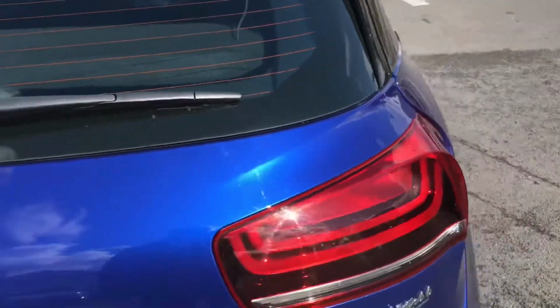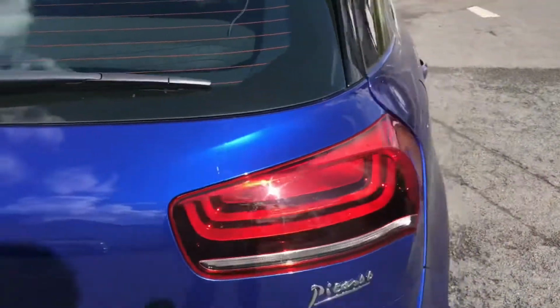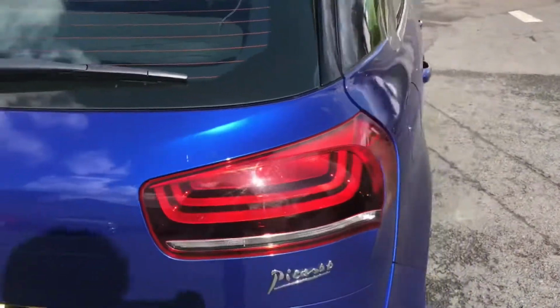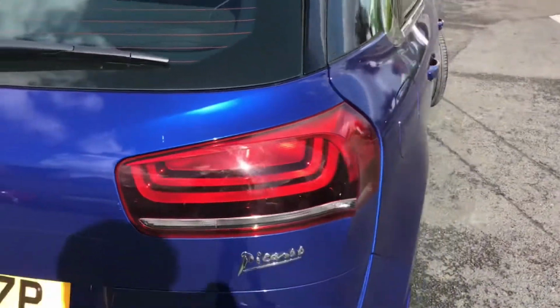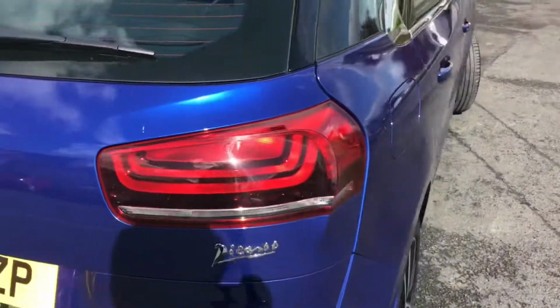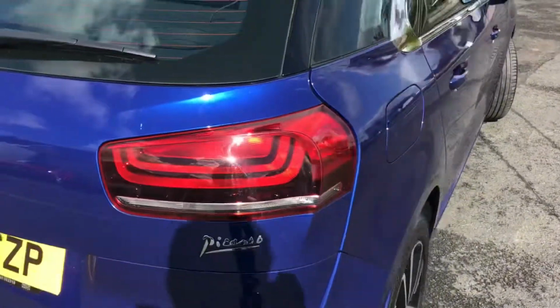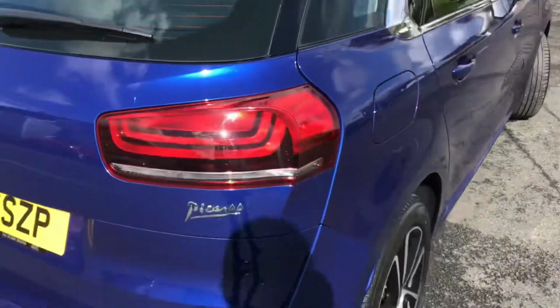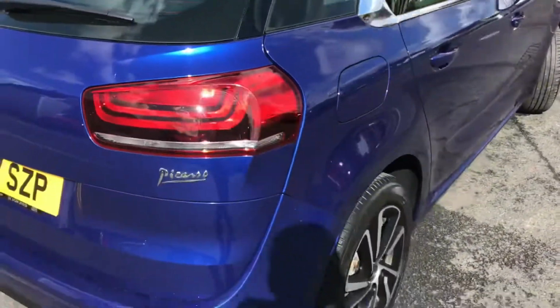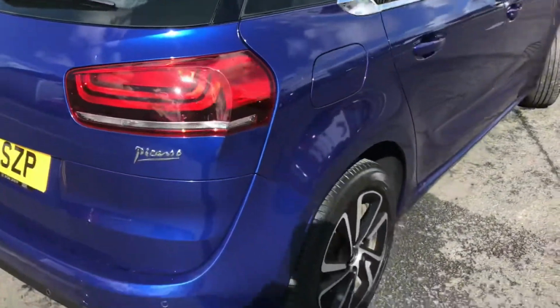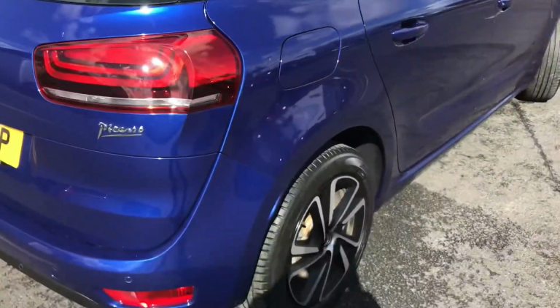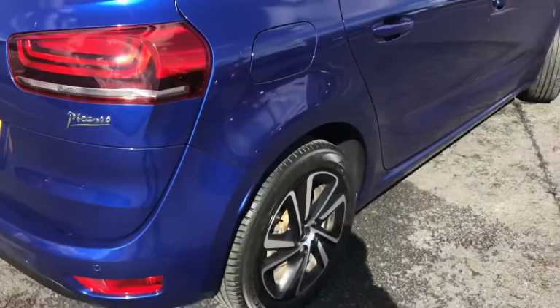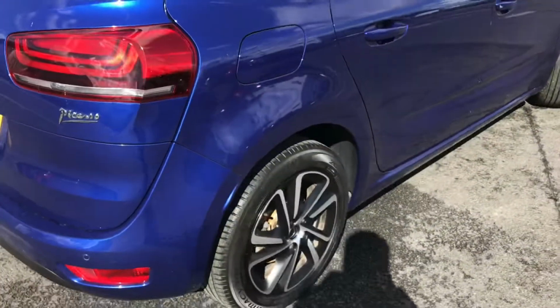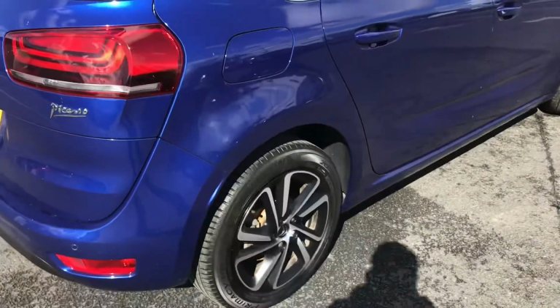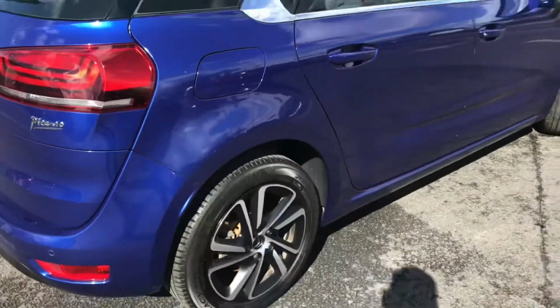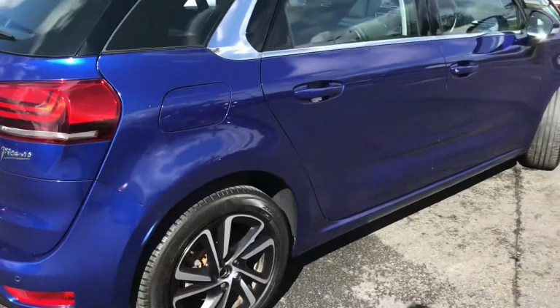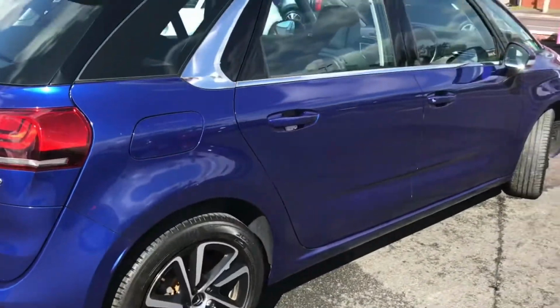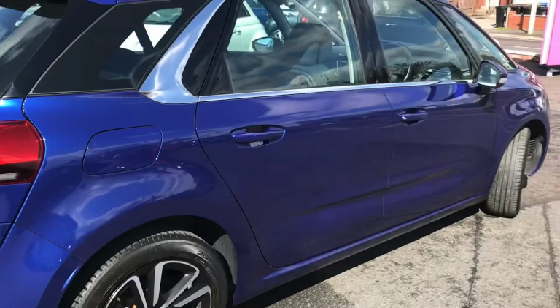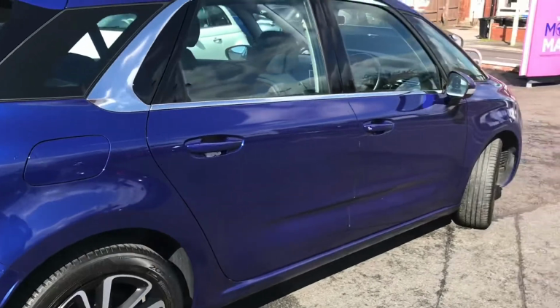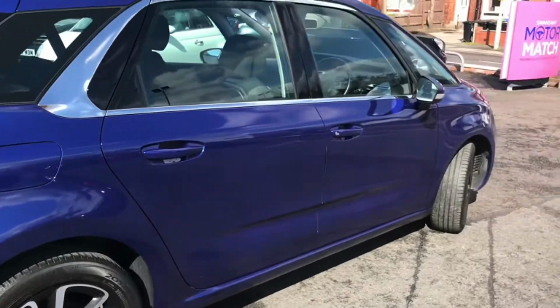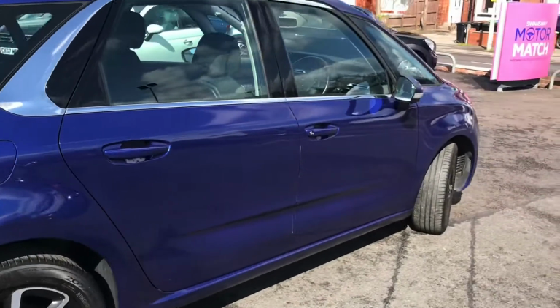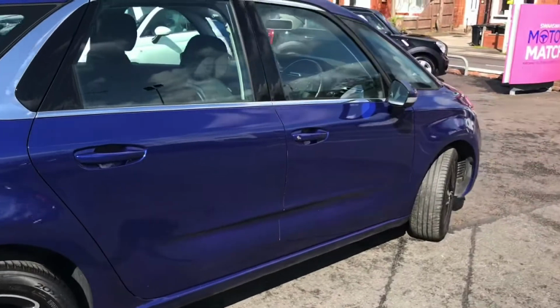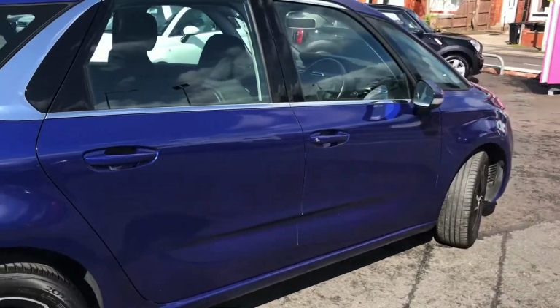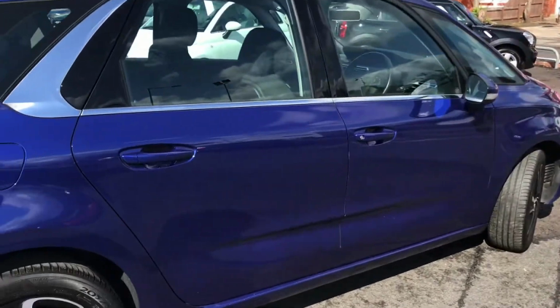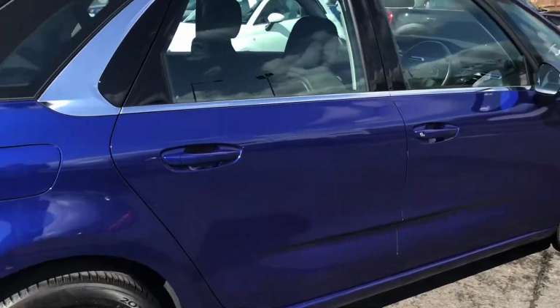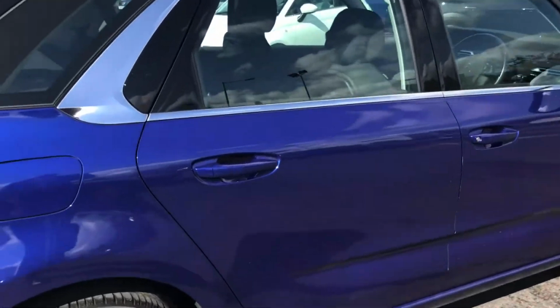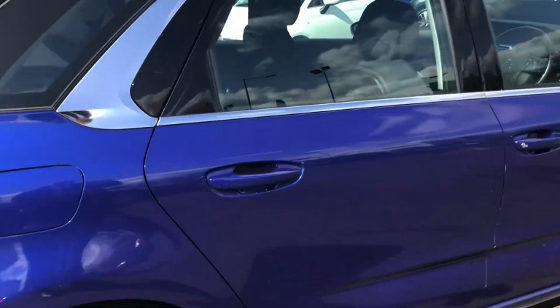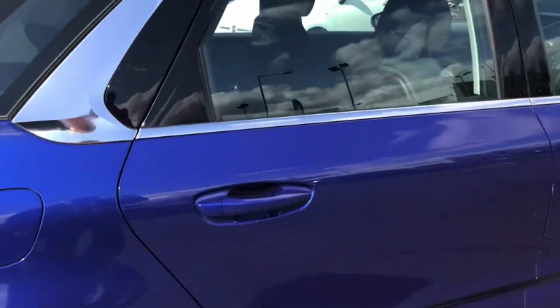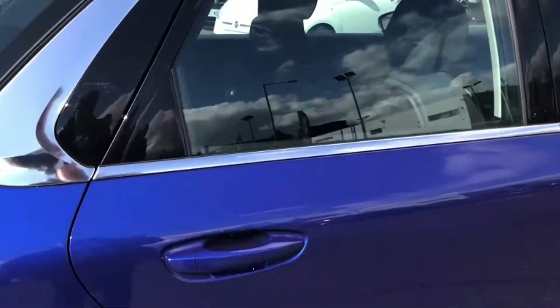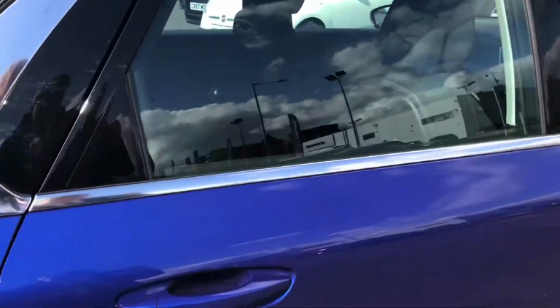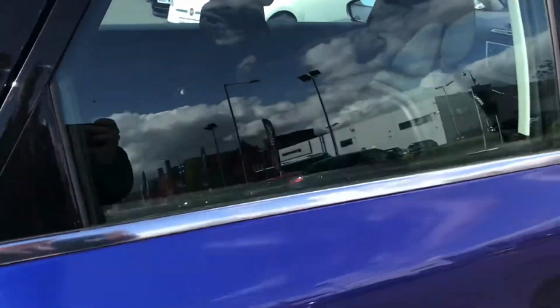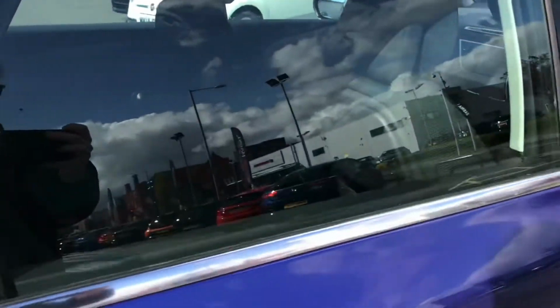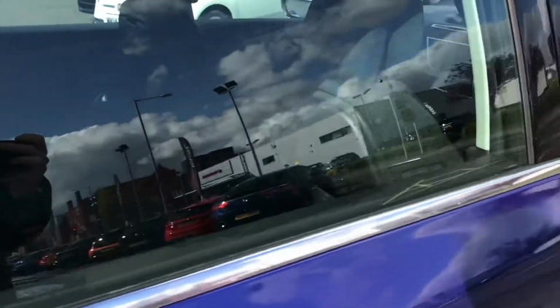Coming round, it's a lovely vehicle. The colour really does pop and it looks great with the contrasting chrome.